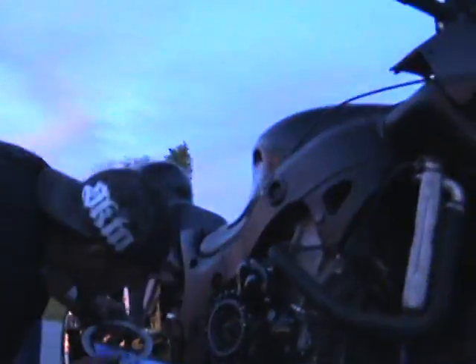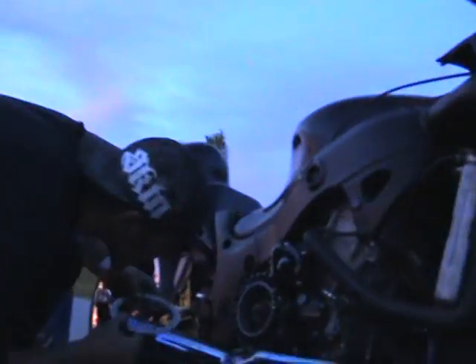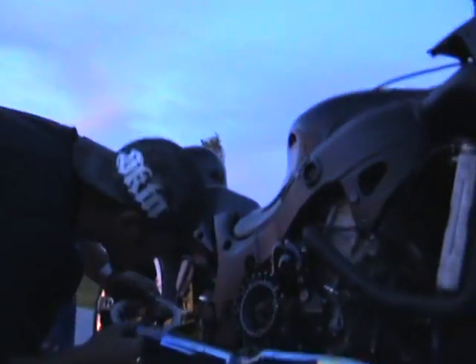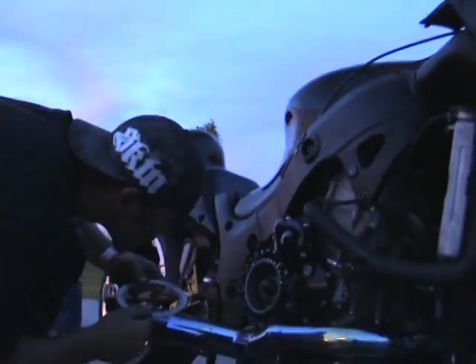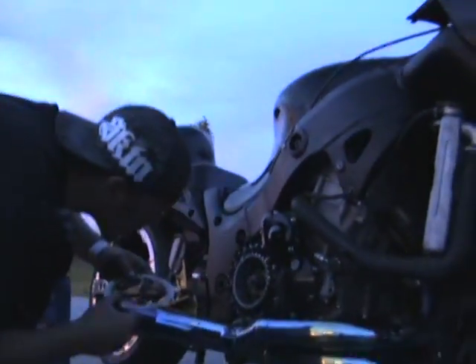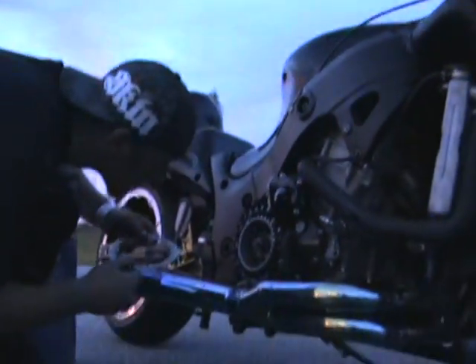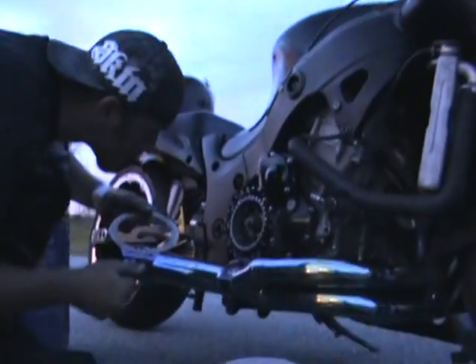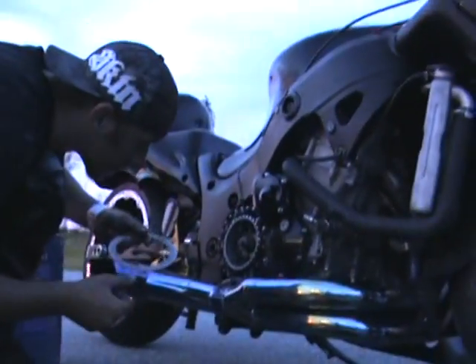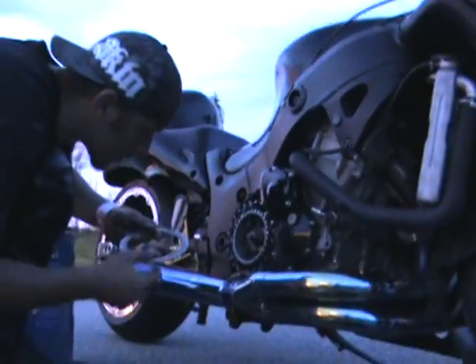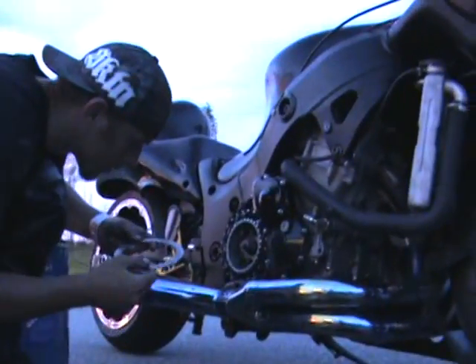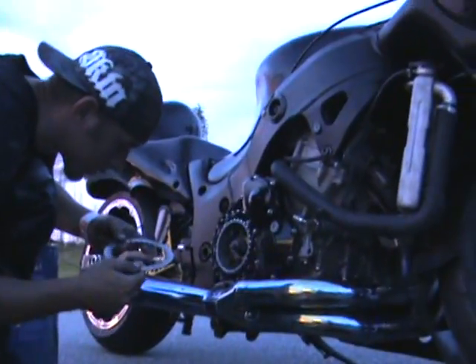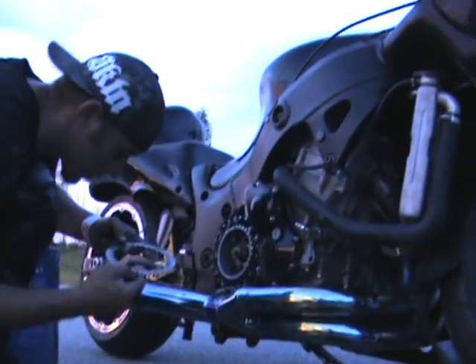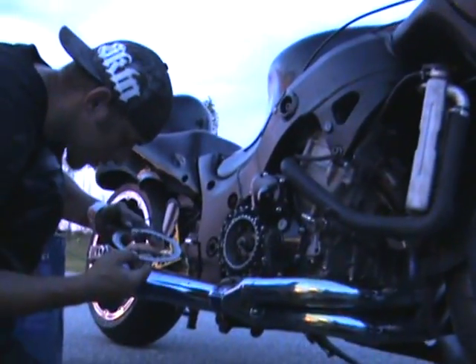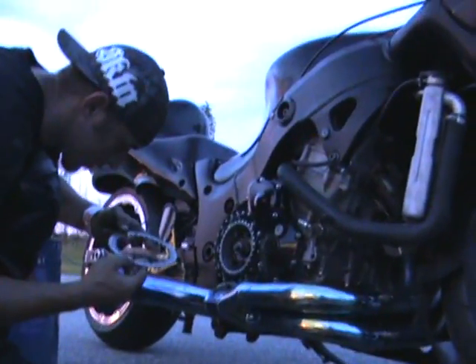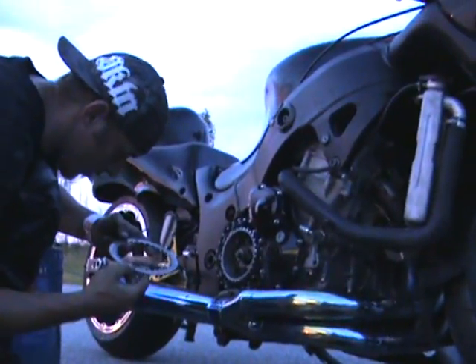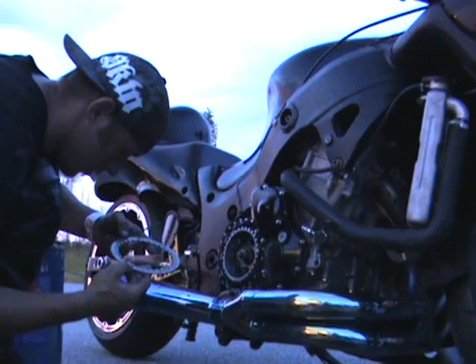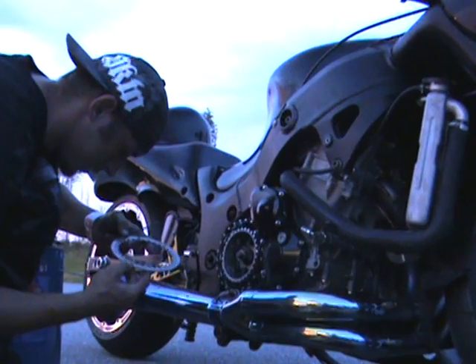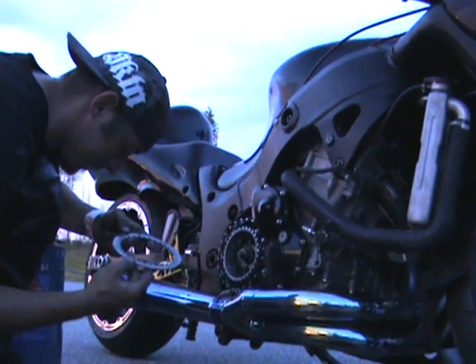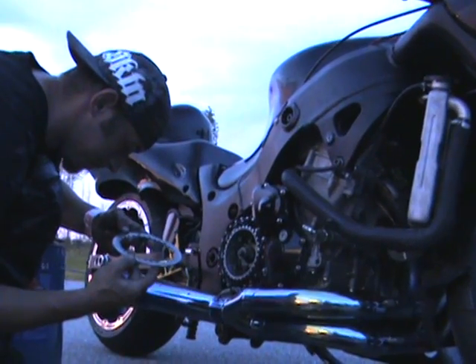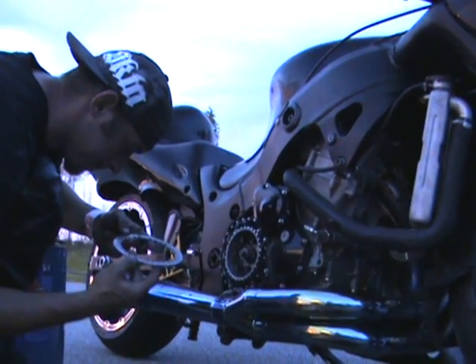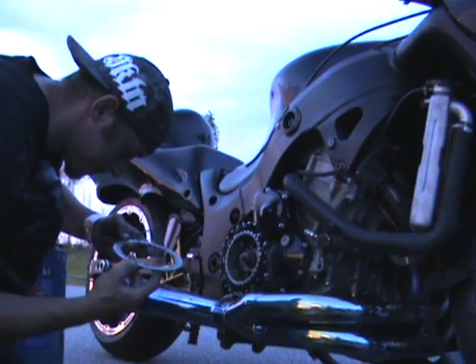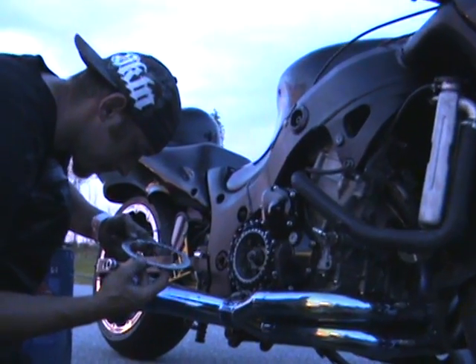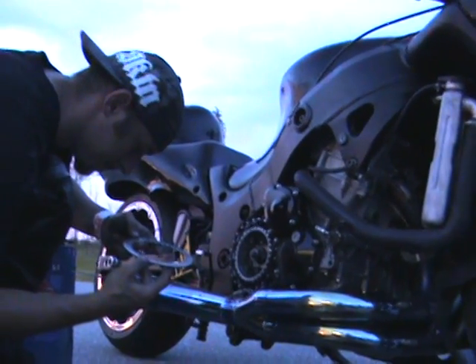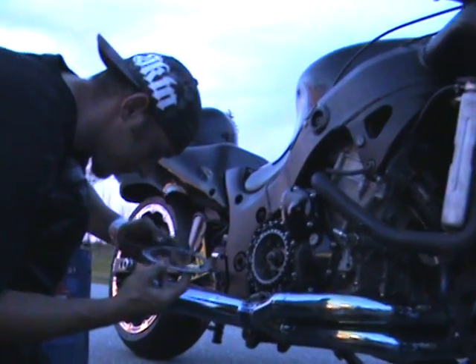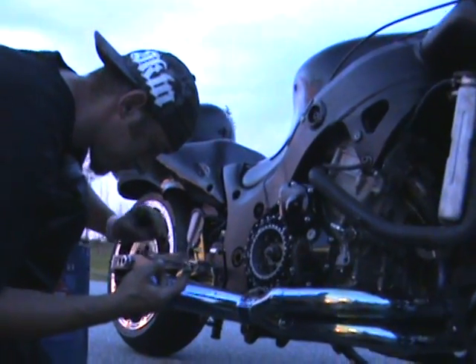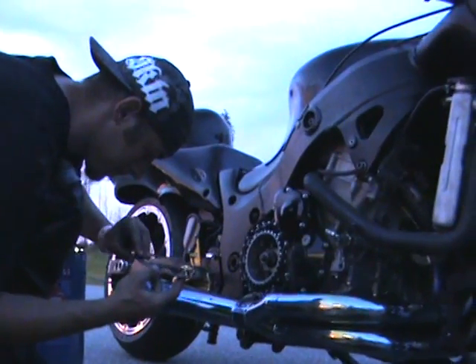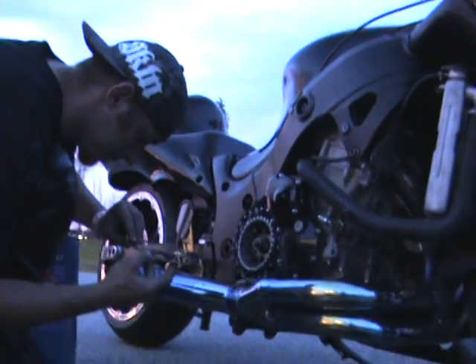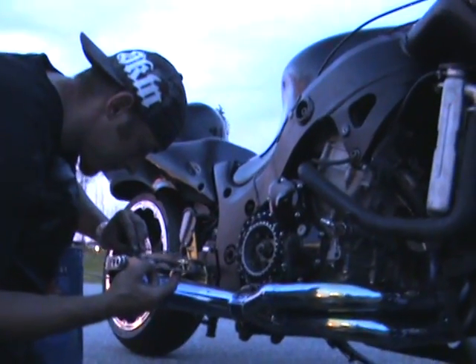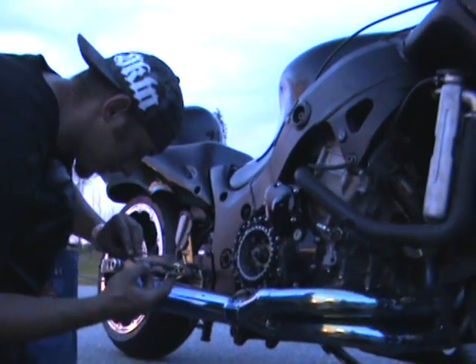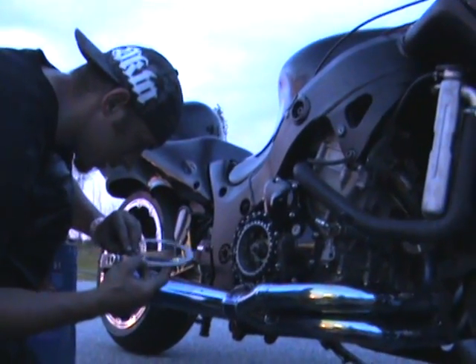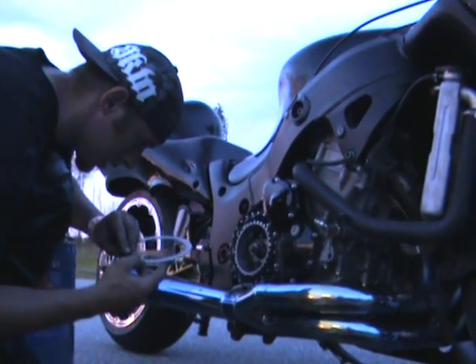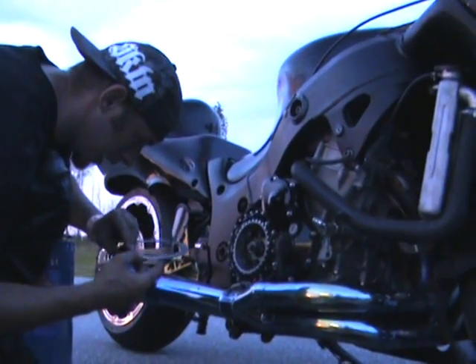Are most bikes easy to change the clutch like this? Yeah.